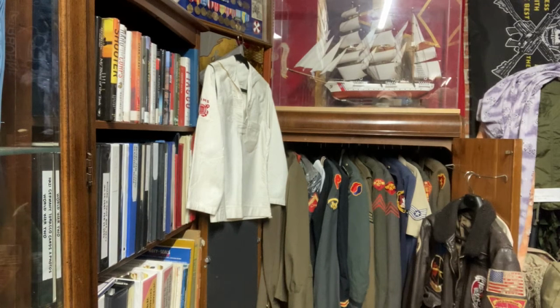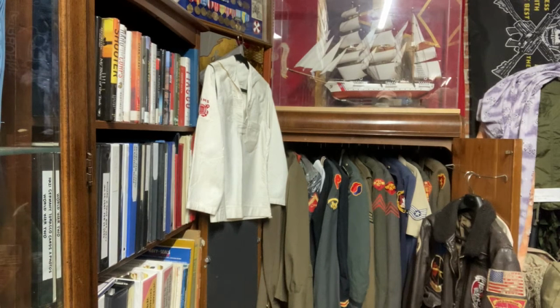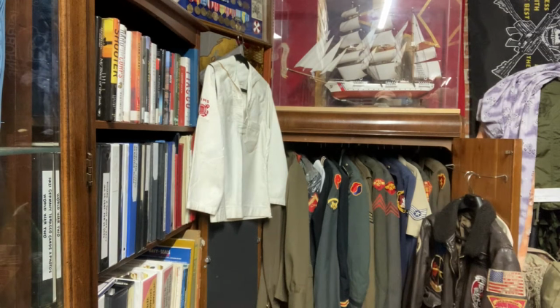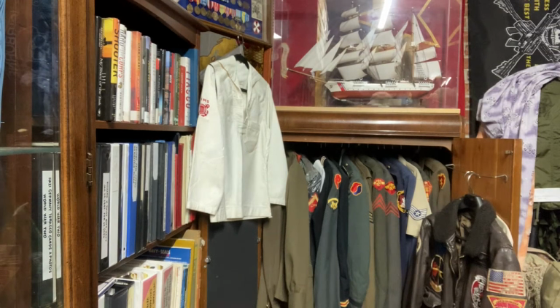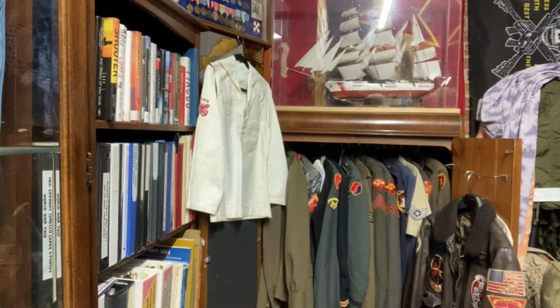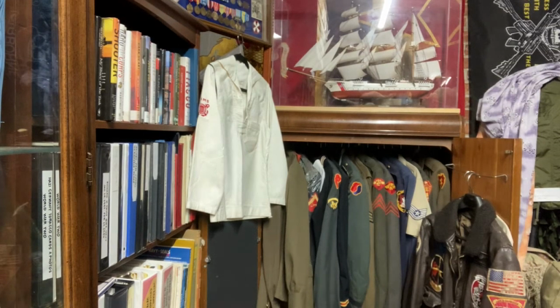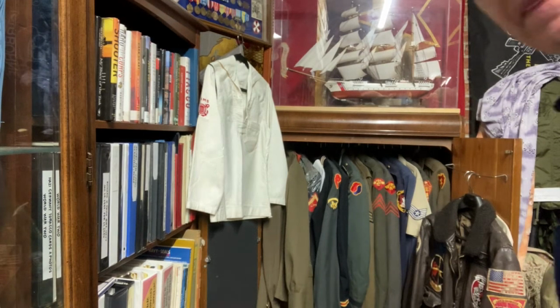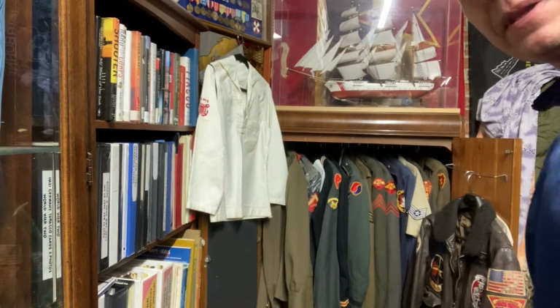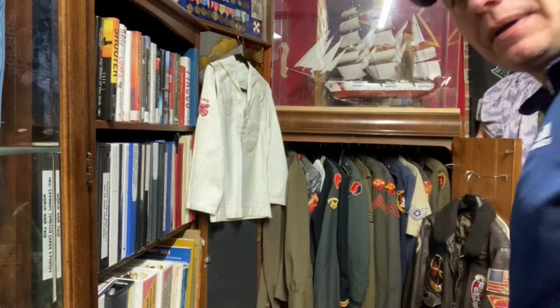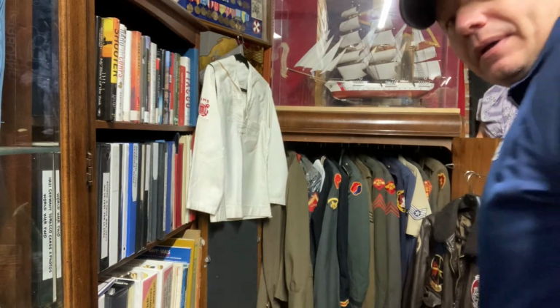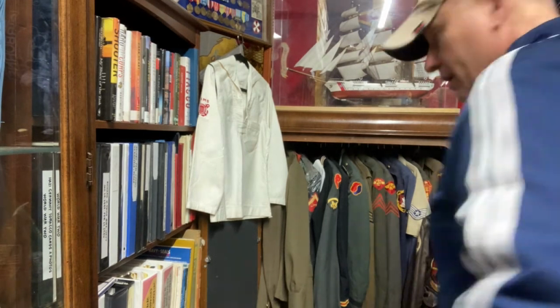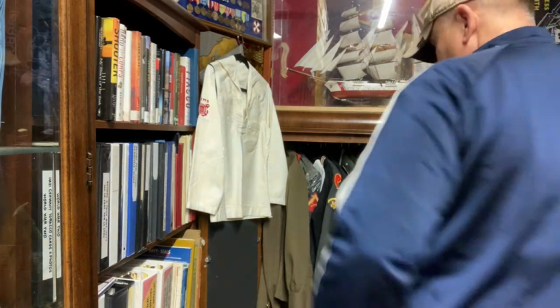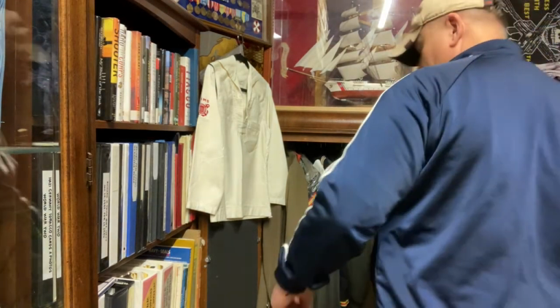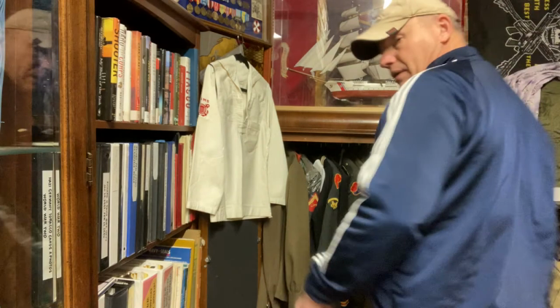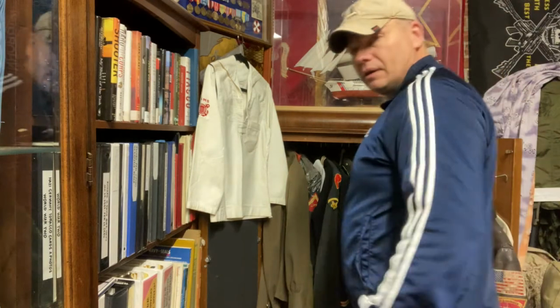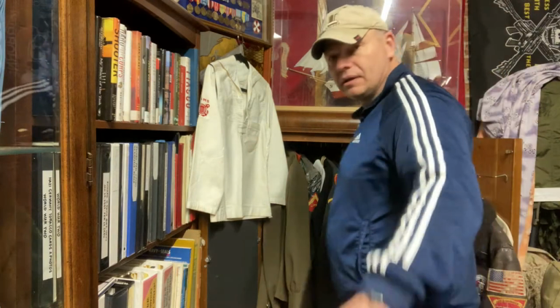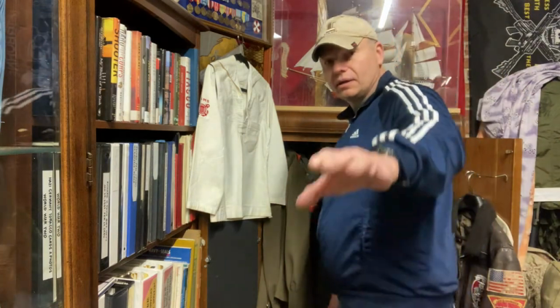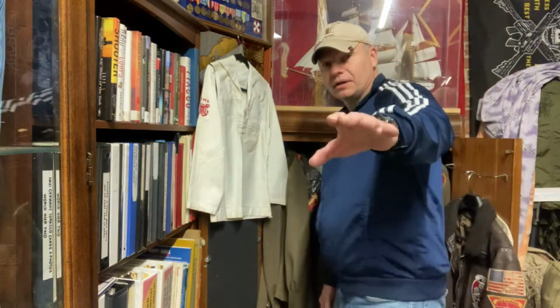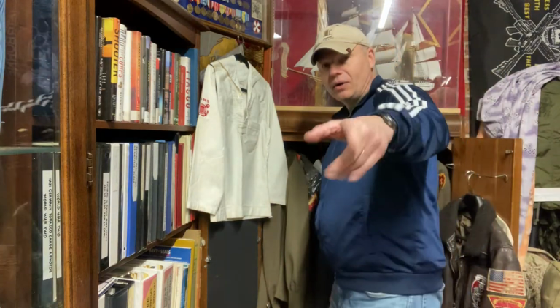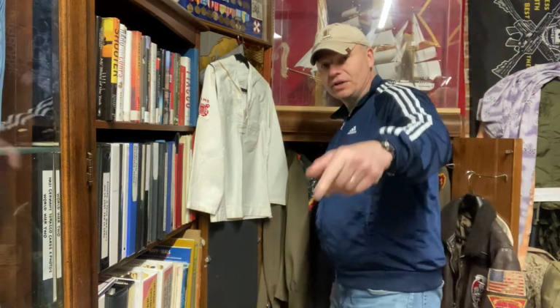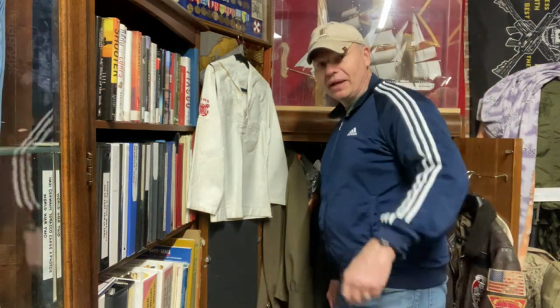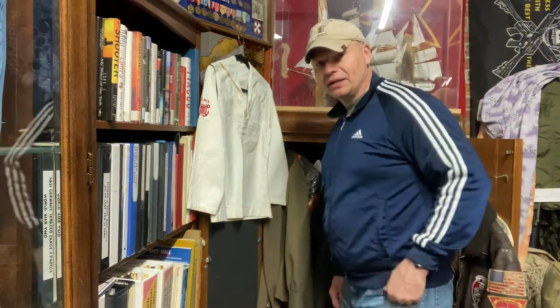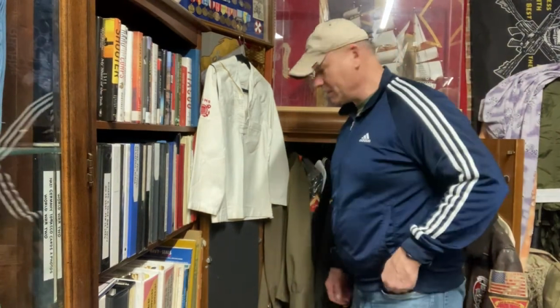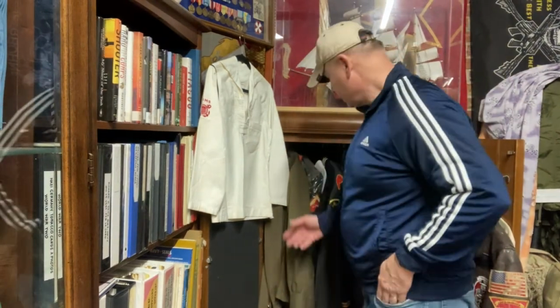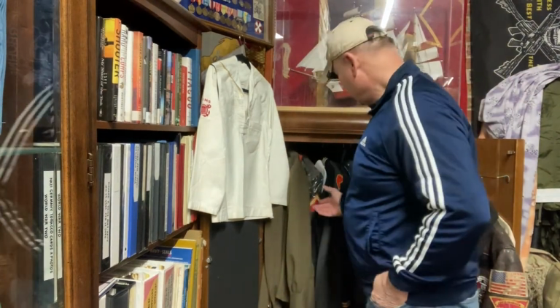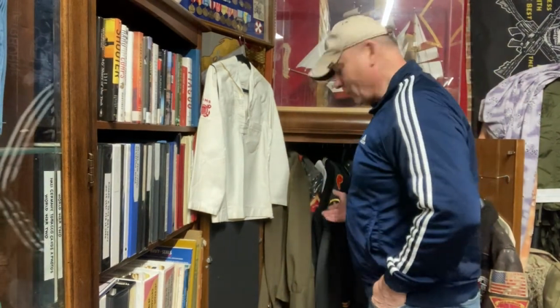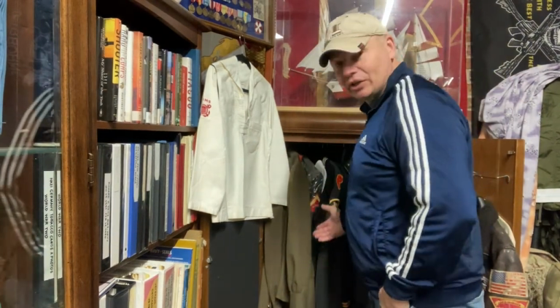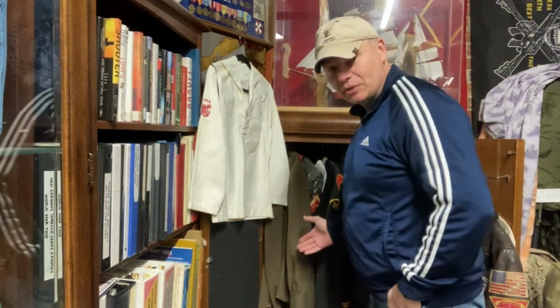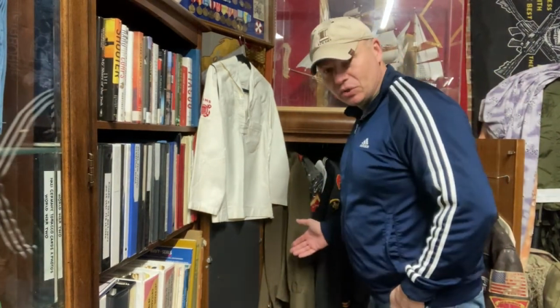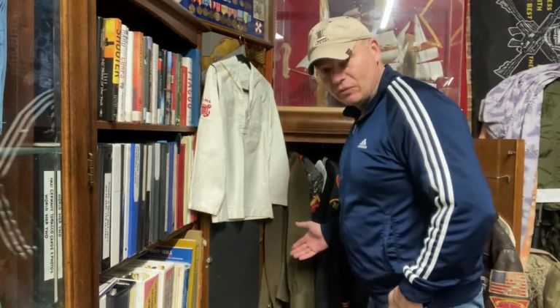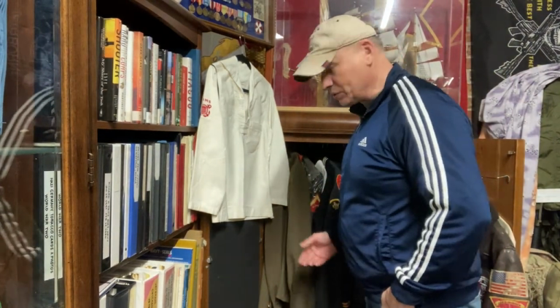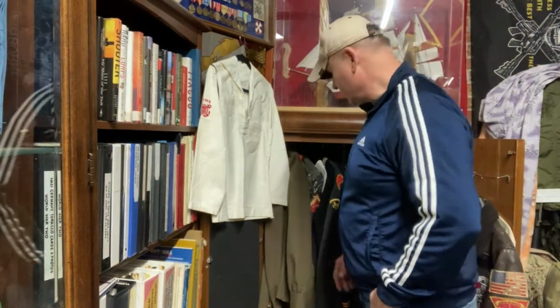Coming! Hey, how are you? Back again. You want to look at some of the uniforms in here.